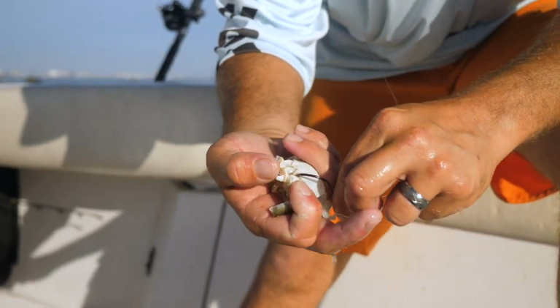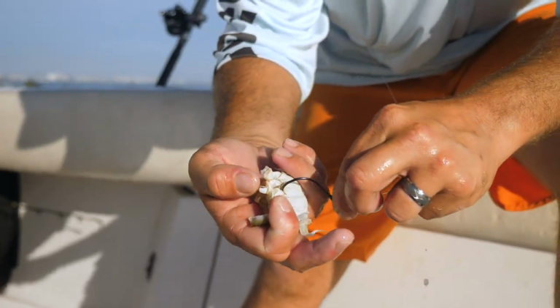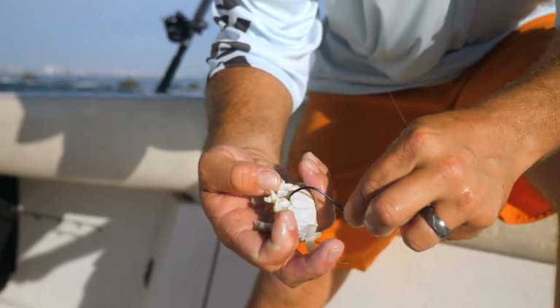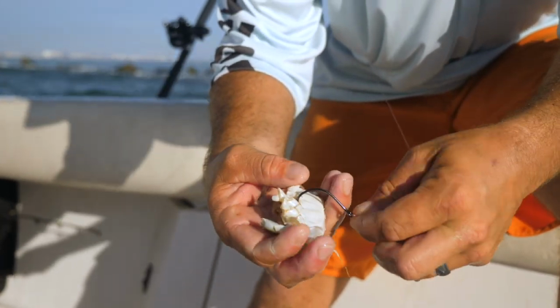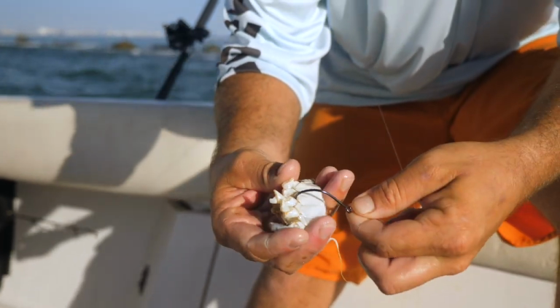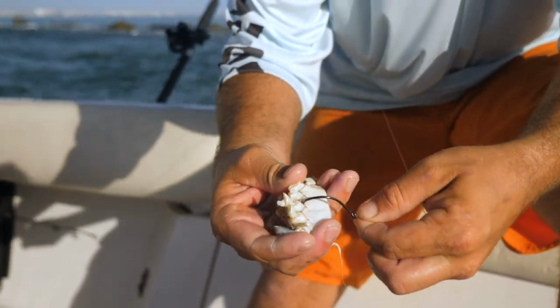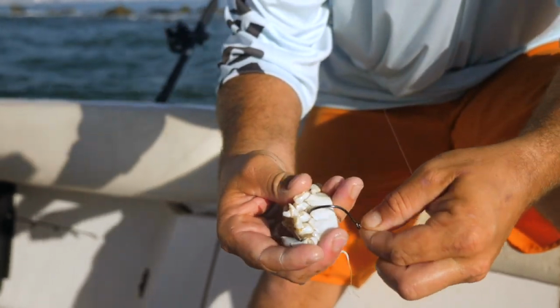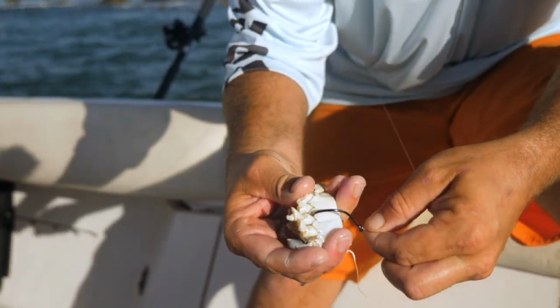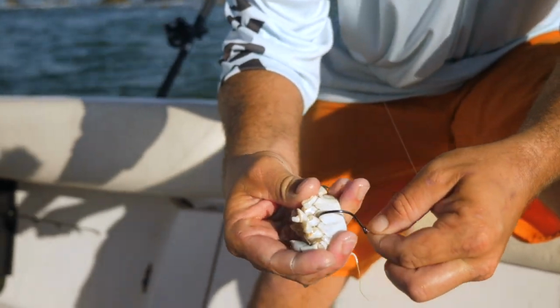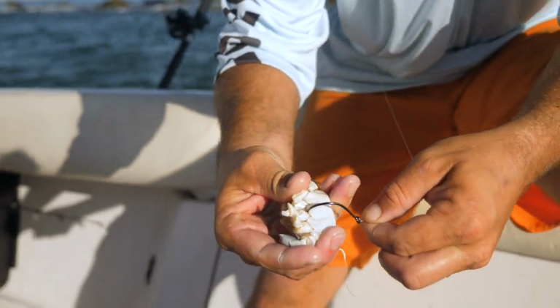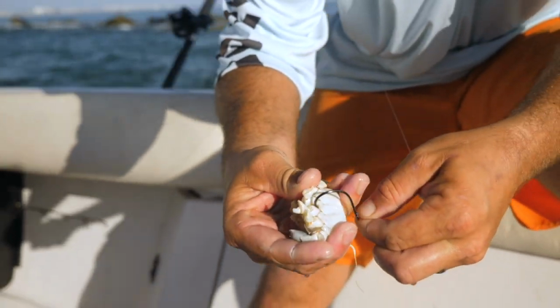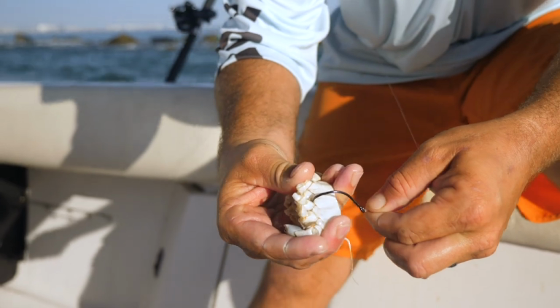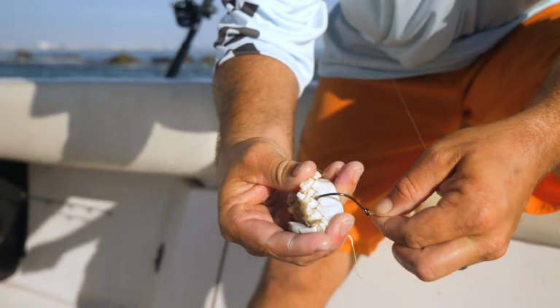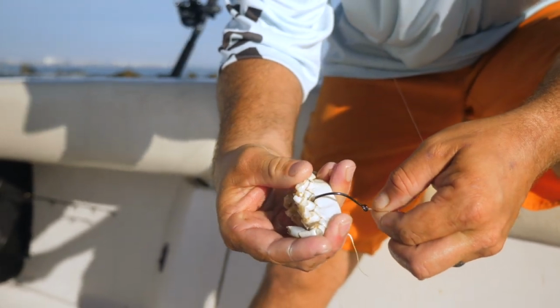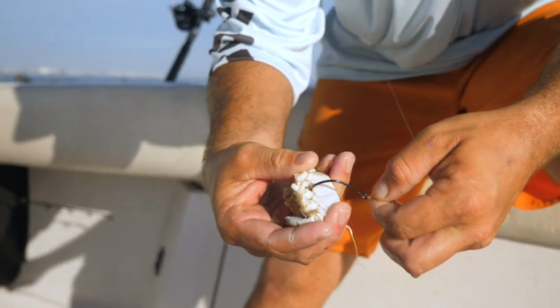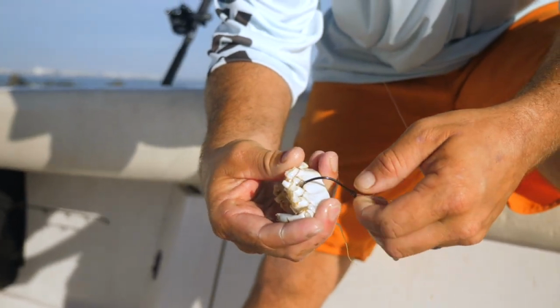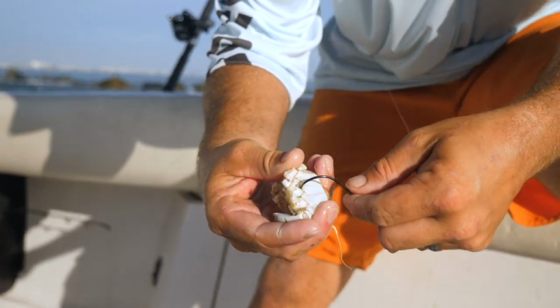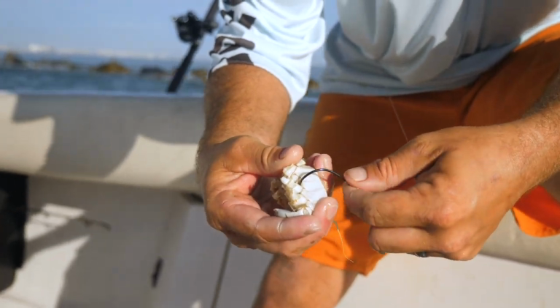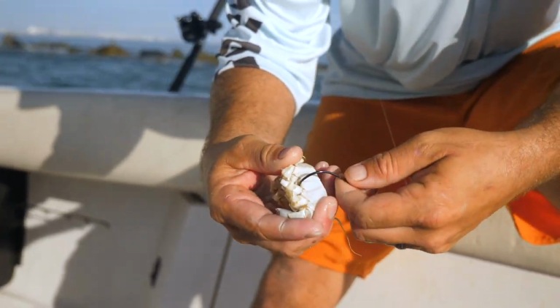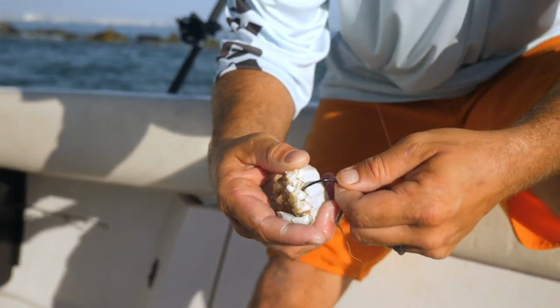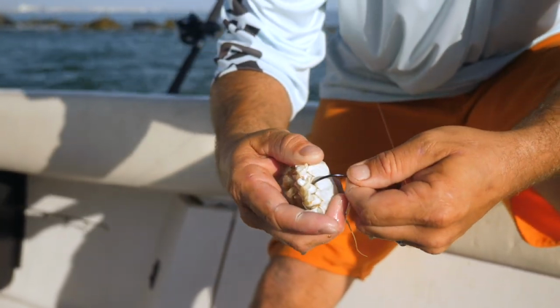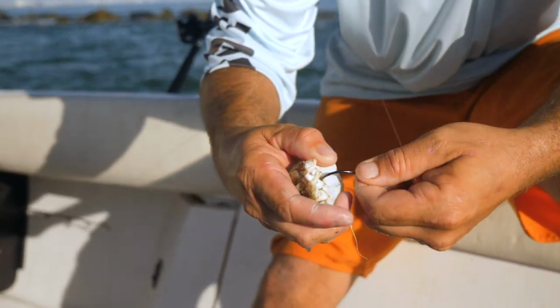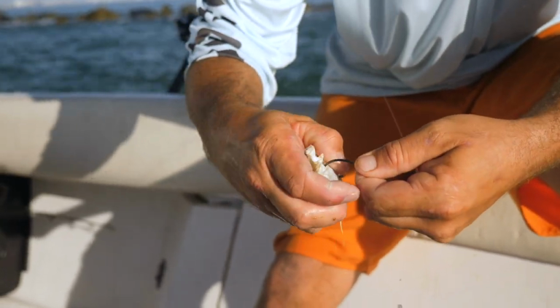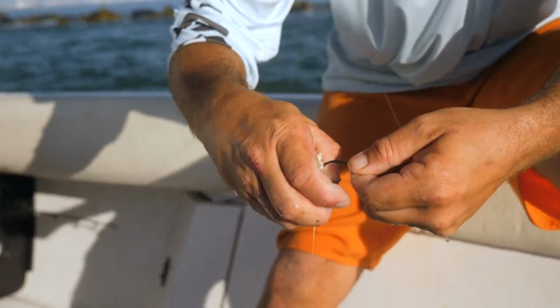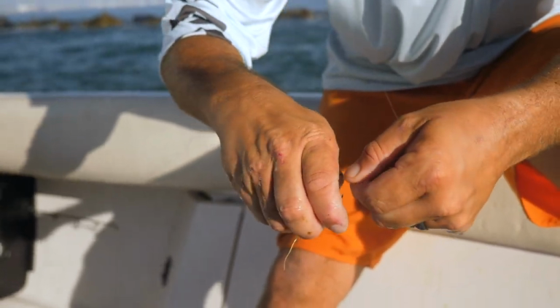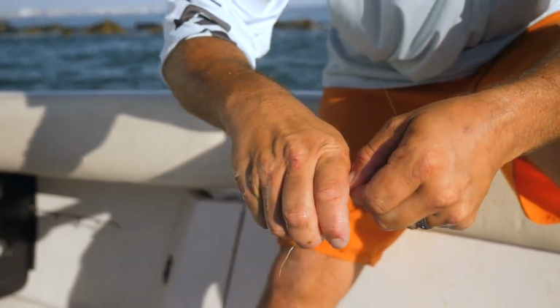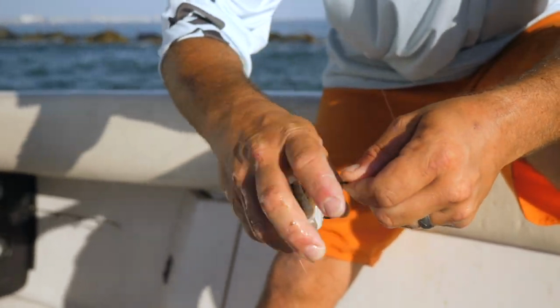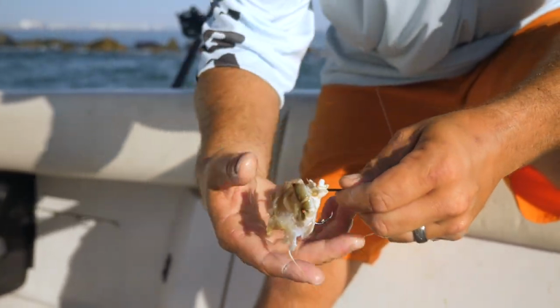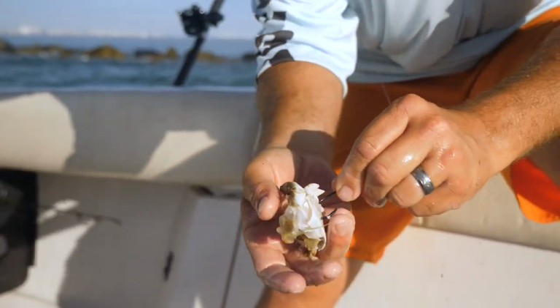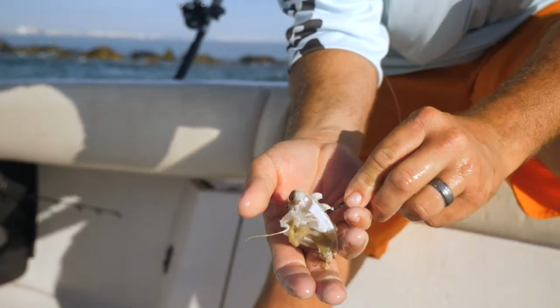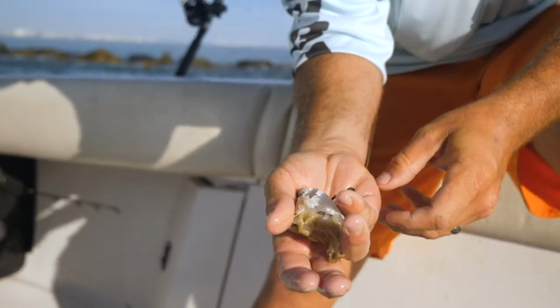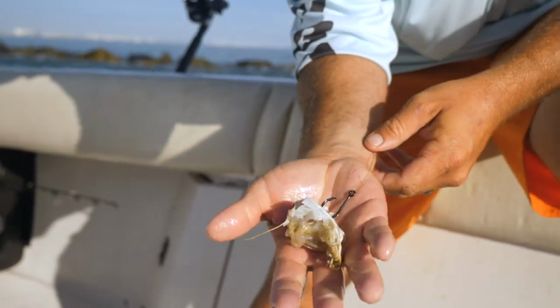I'm gonna pop it in like that, pull it down so the hook won't go any further, and just turn it out. And there's your crab.